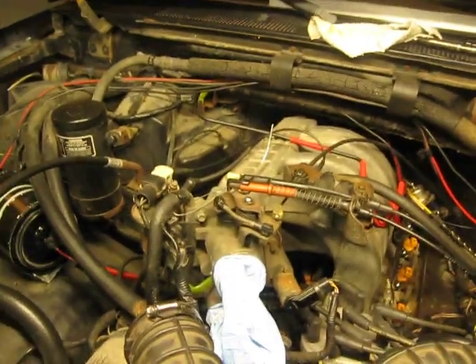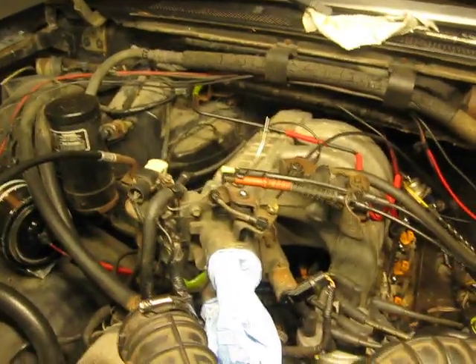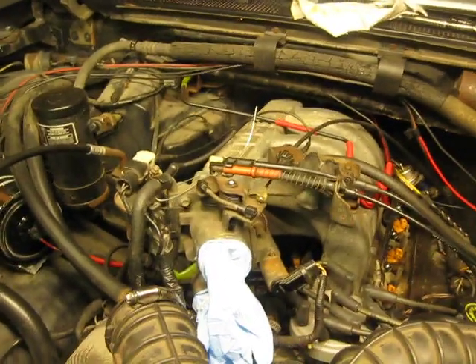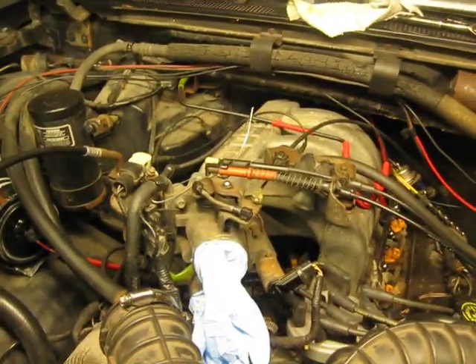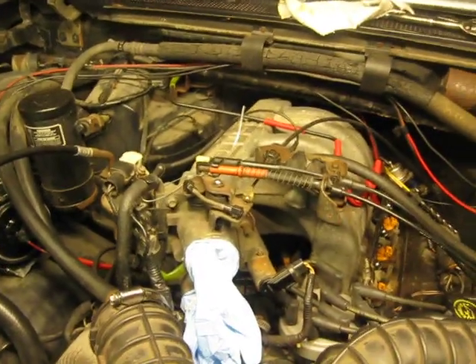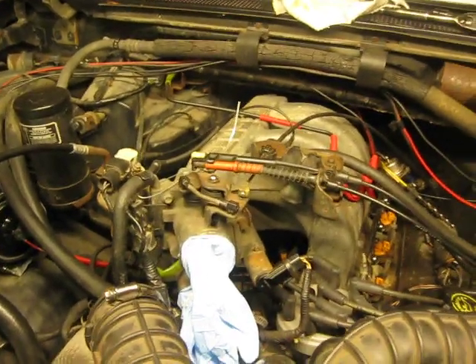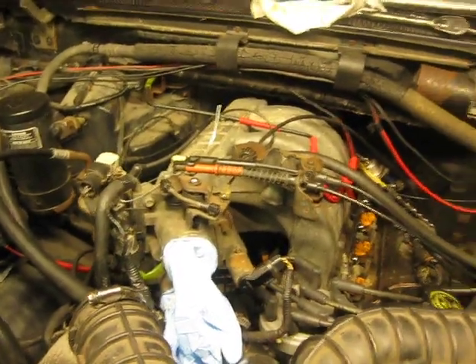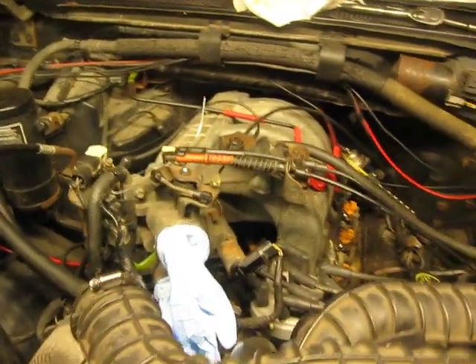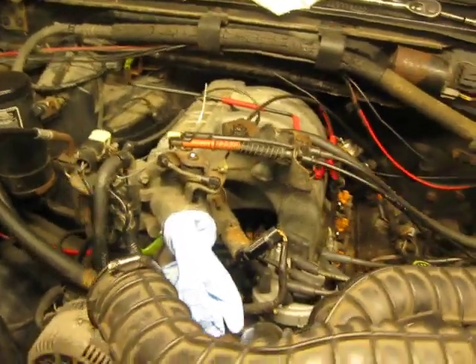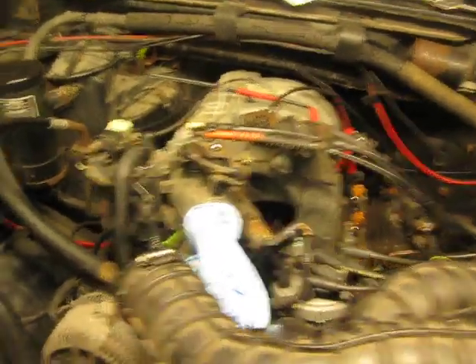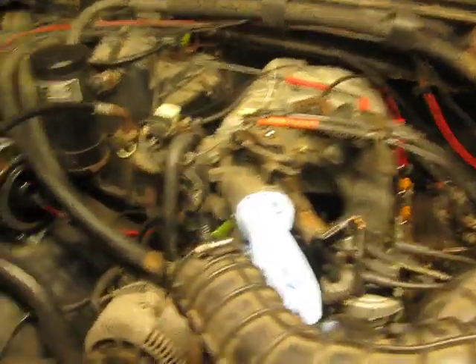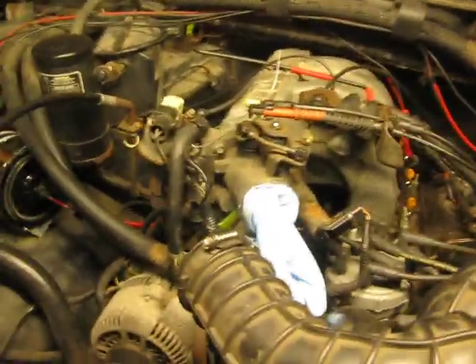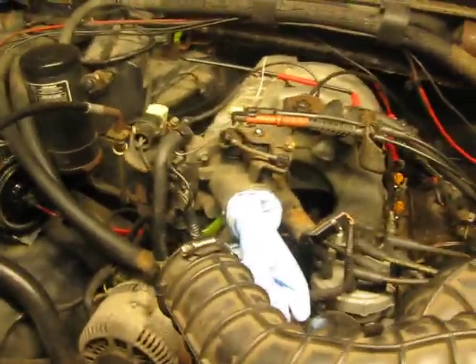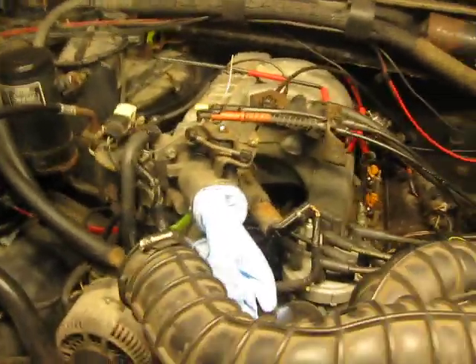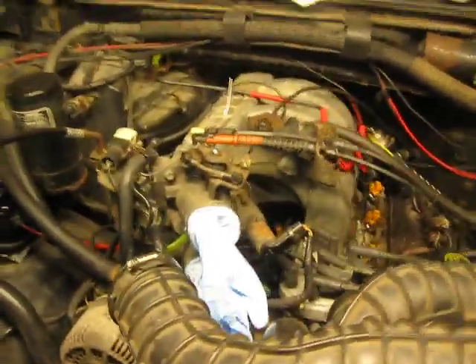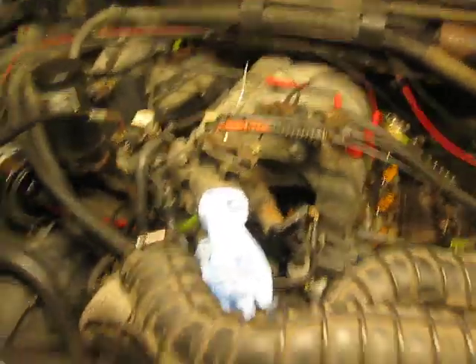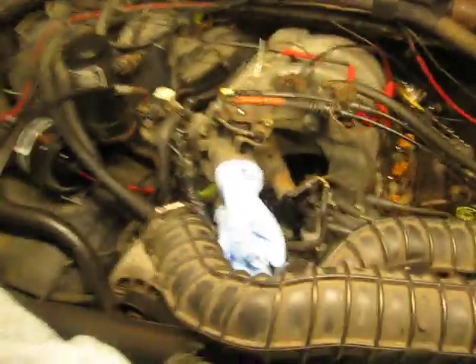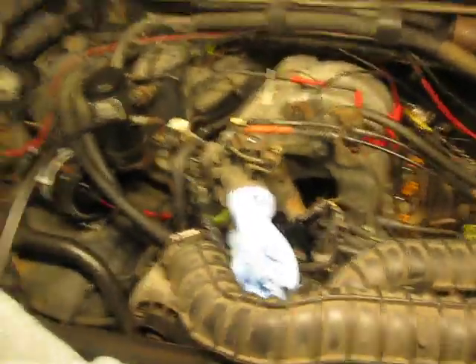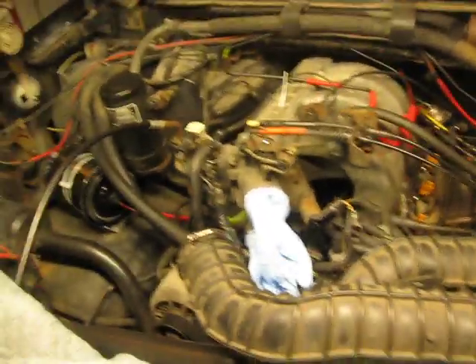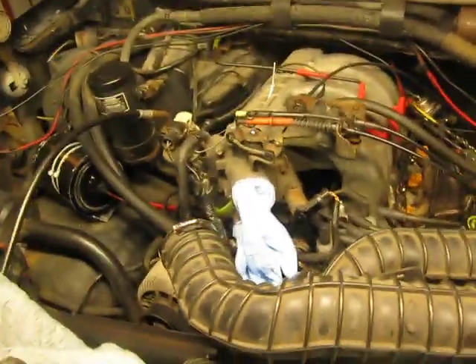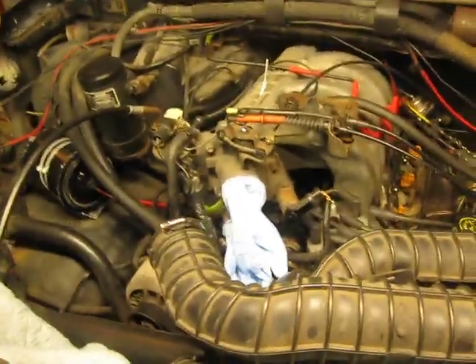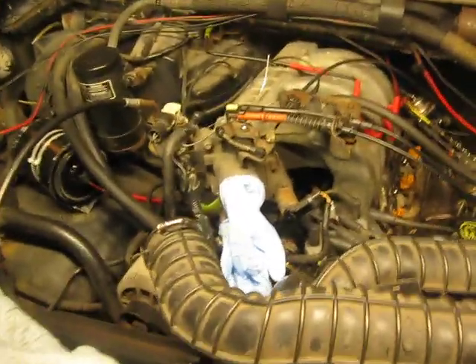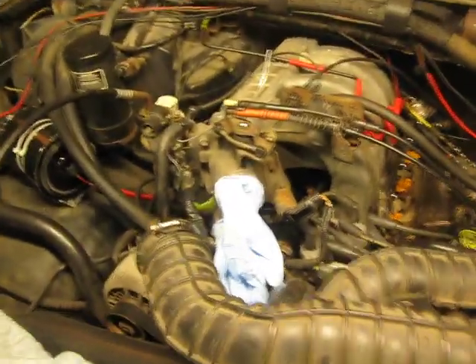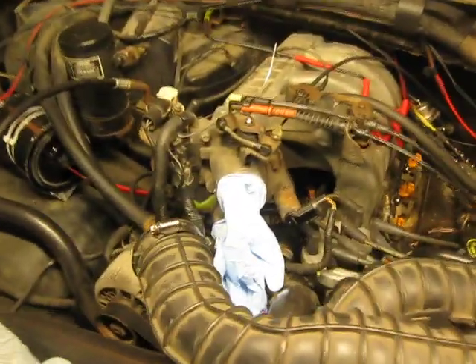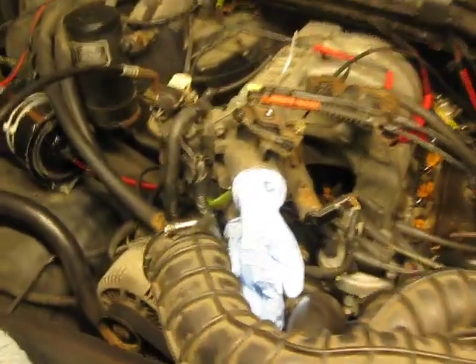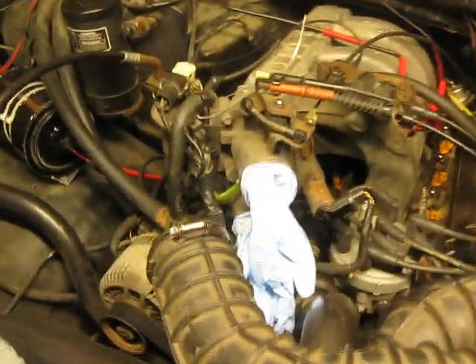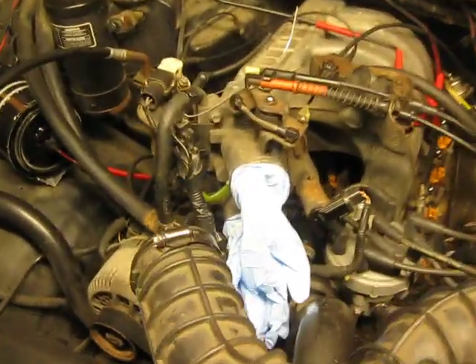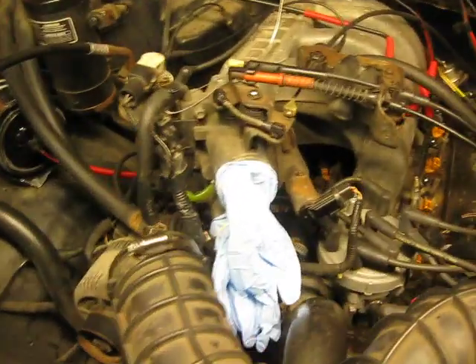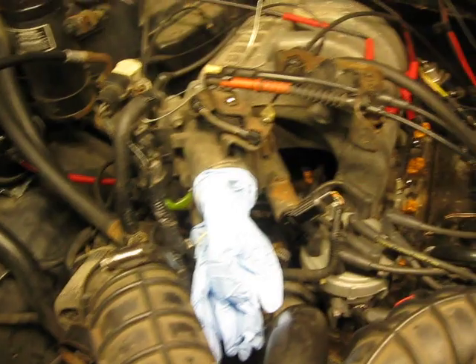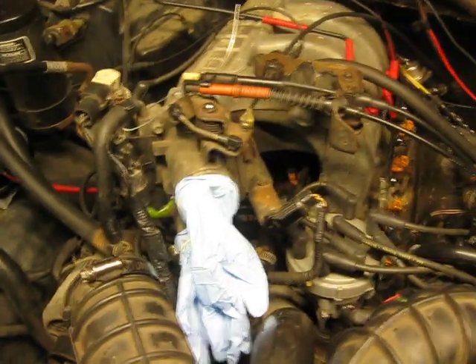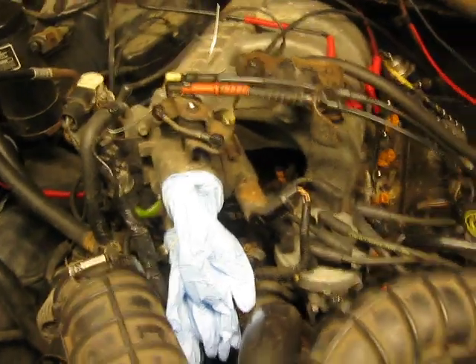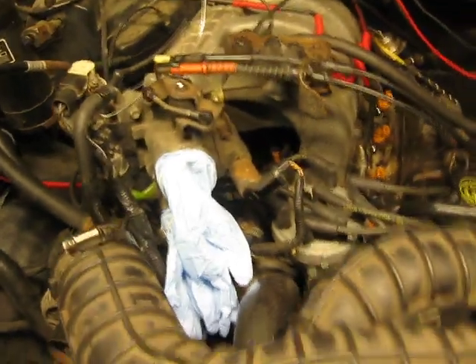Okay guys, this is my 93 Ford F-150 with a 5.0 on it.